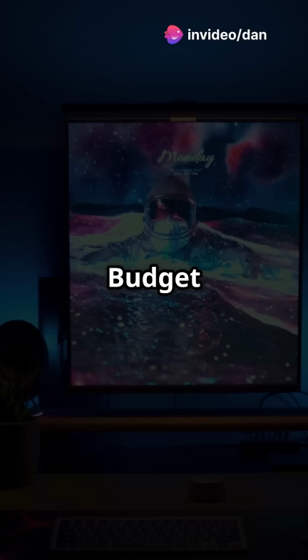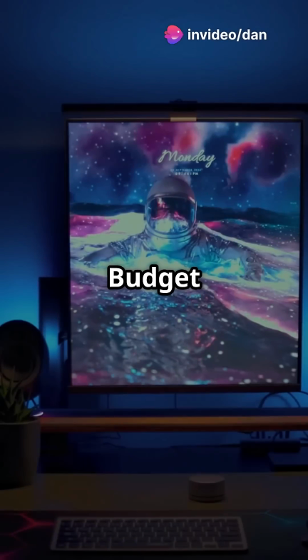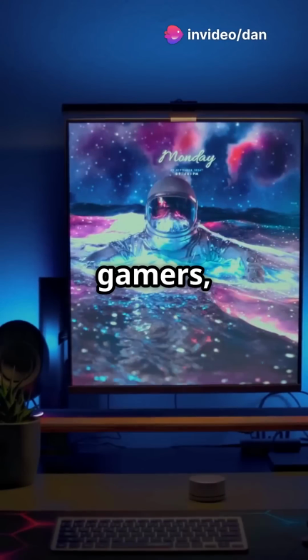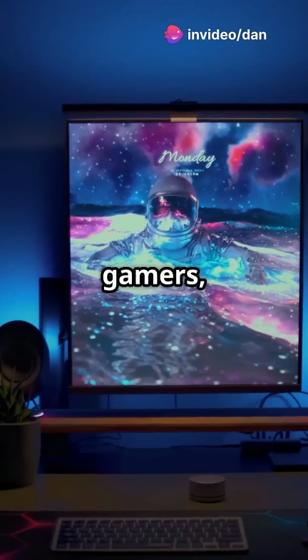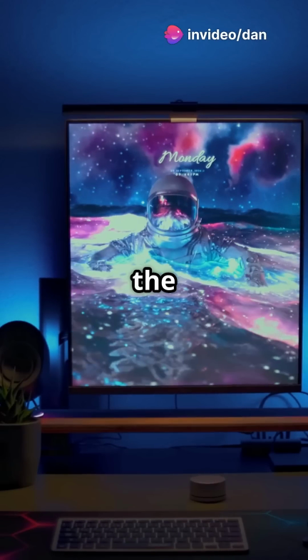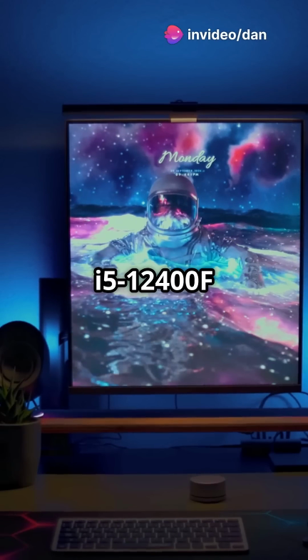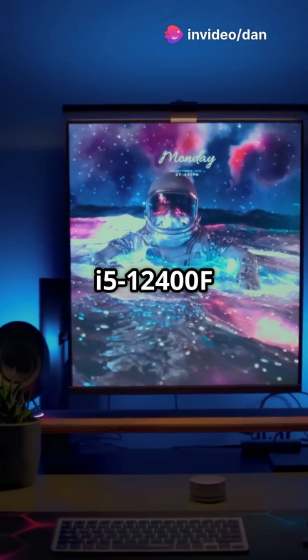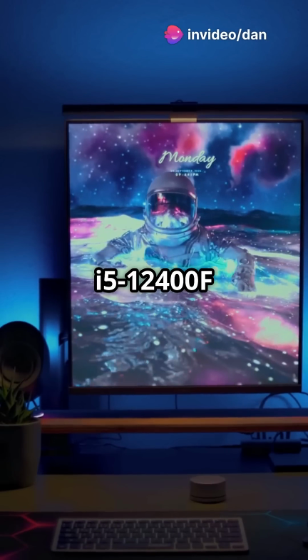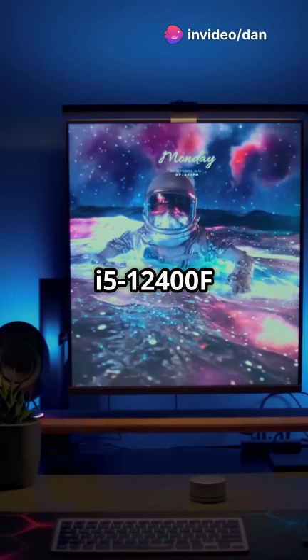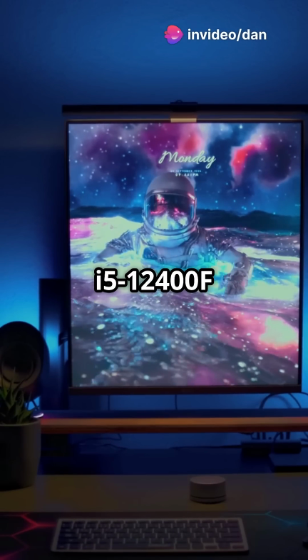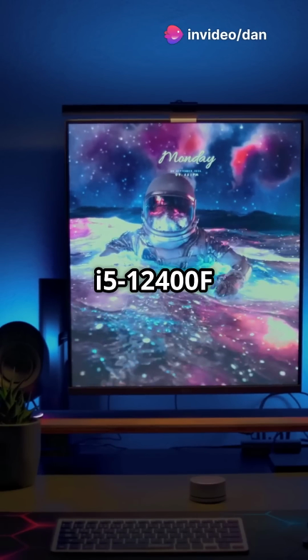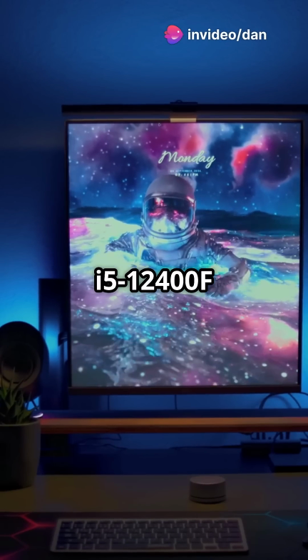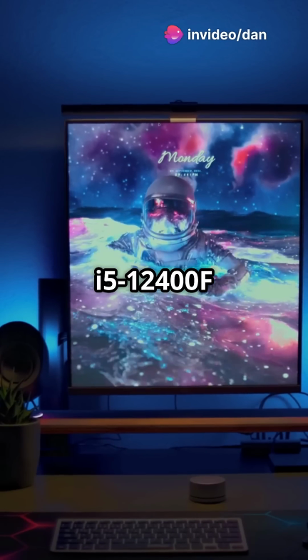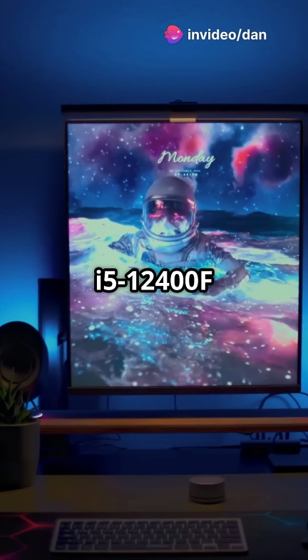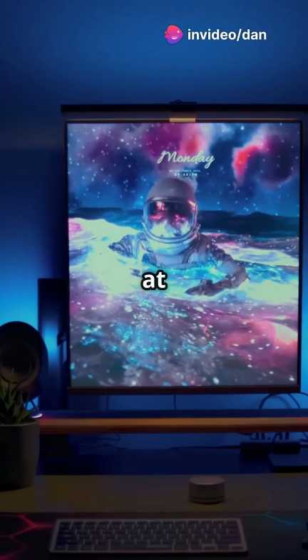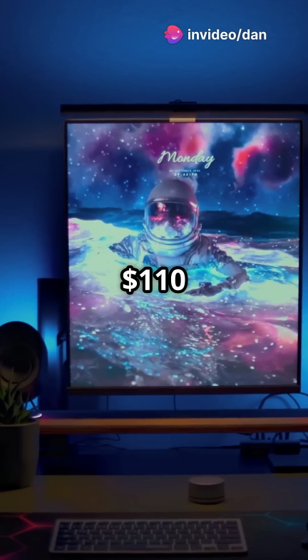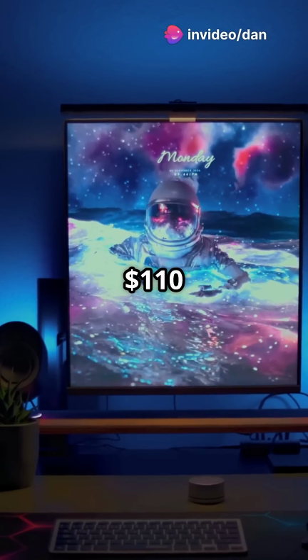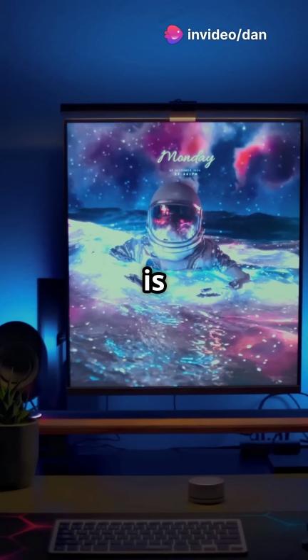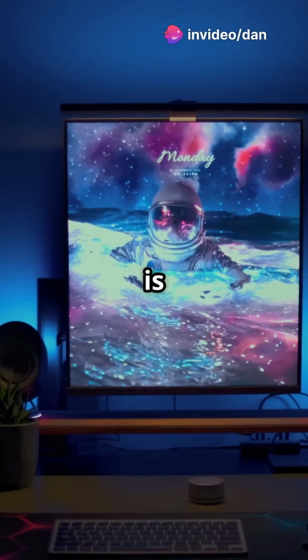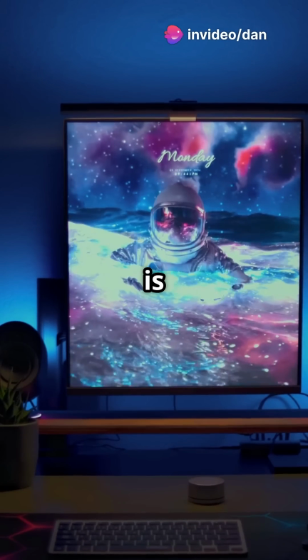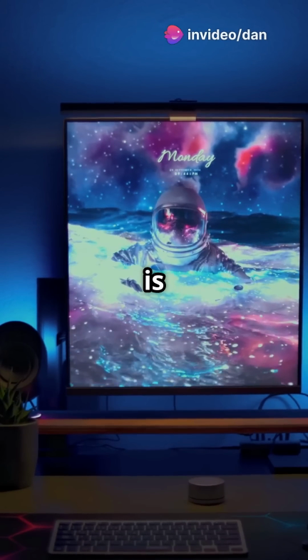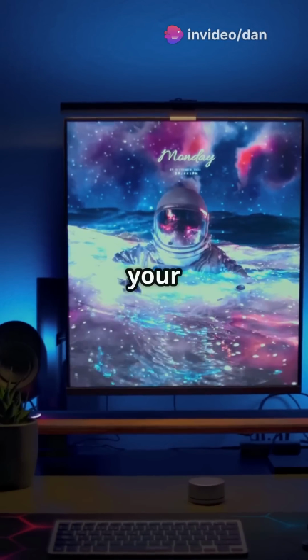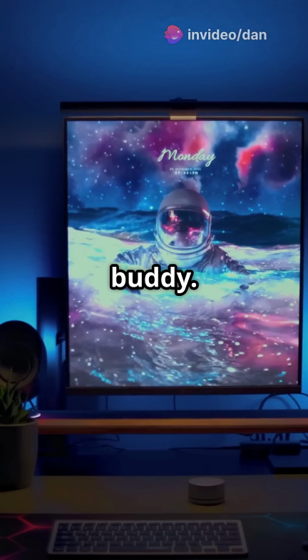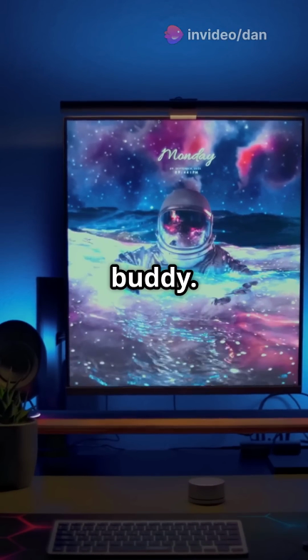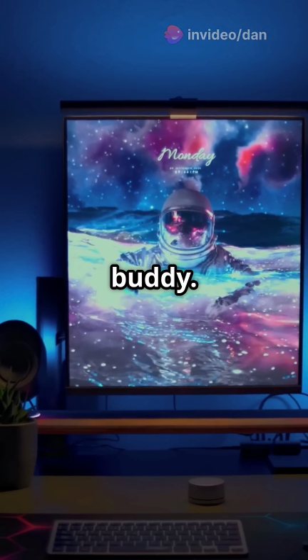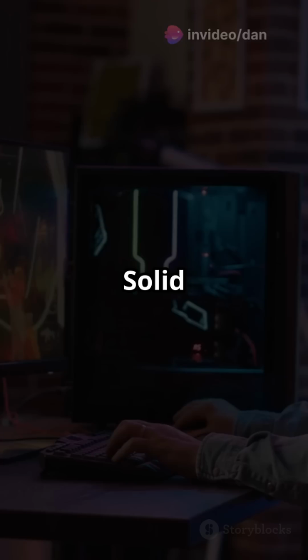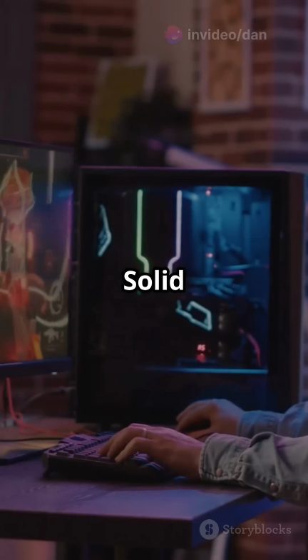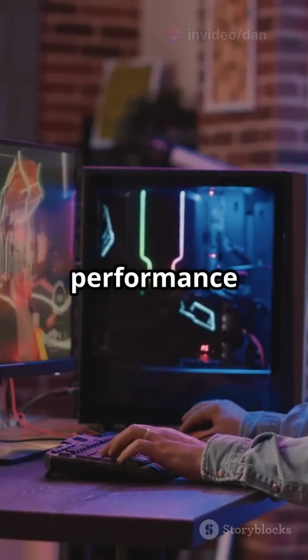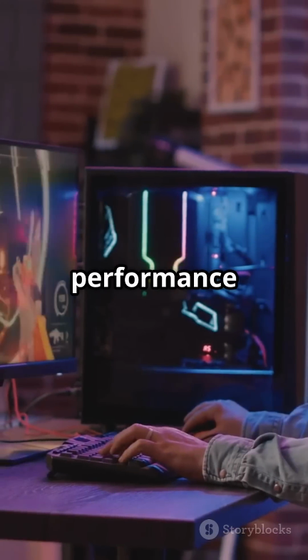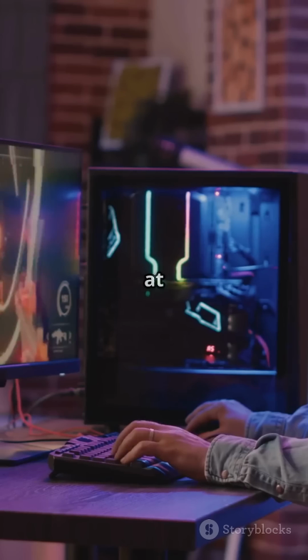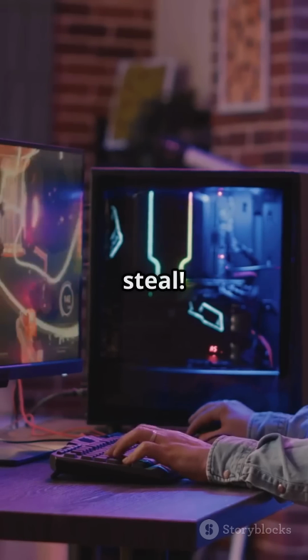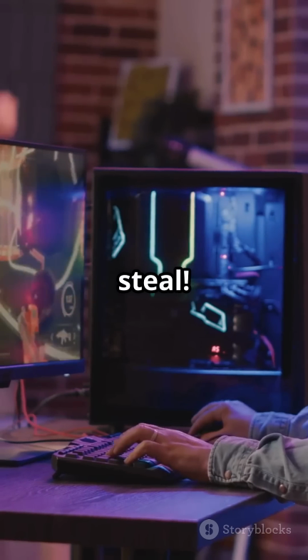Budget gamers, the i5-12400F at $110 is your buddy. Solid performance at a steal.